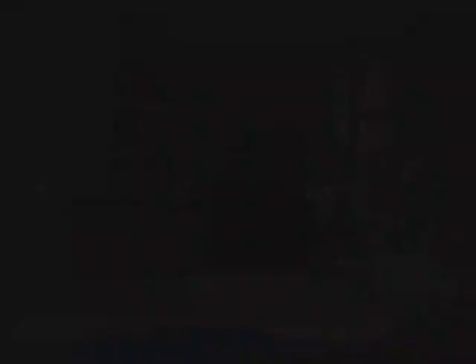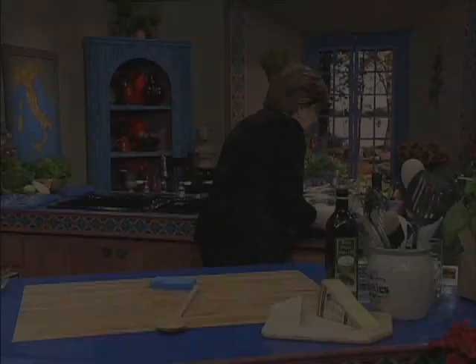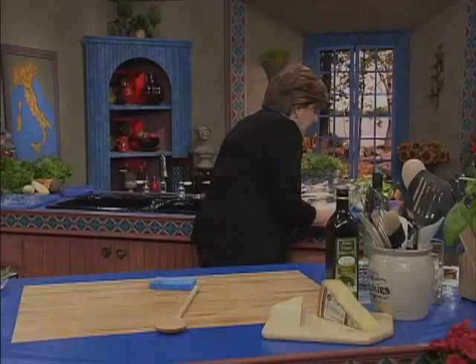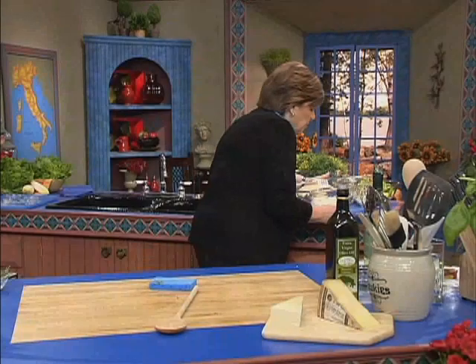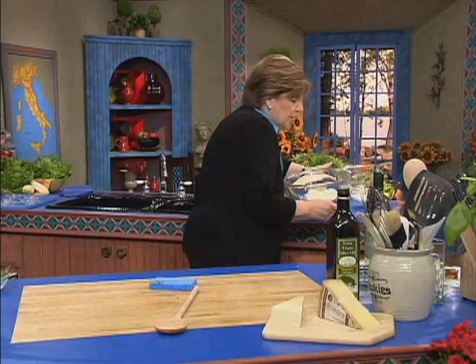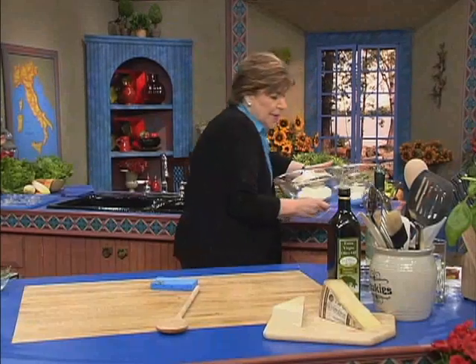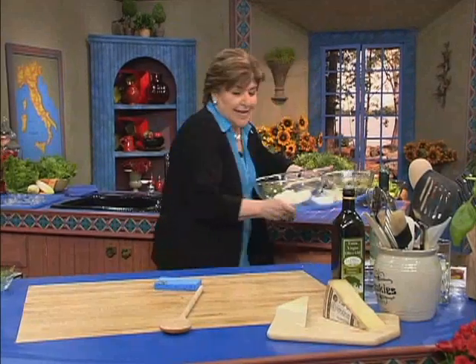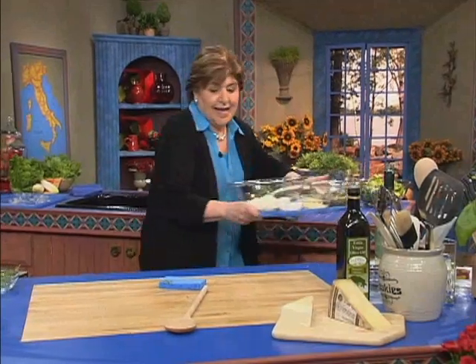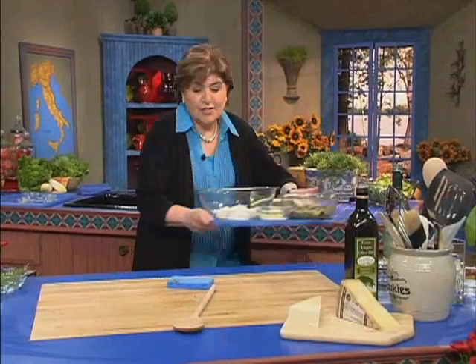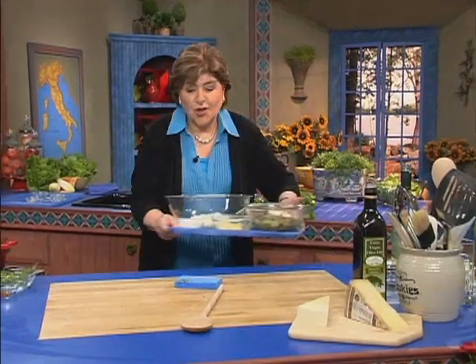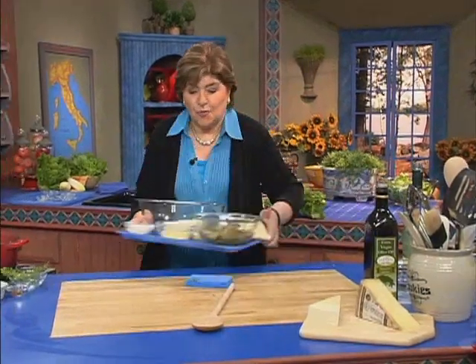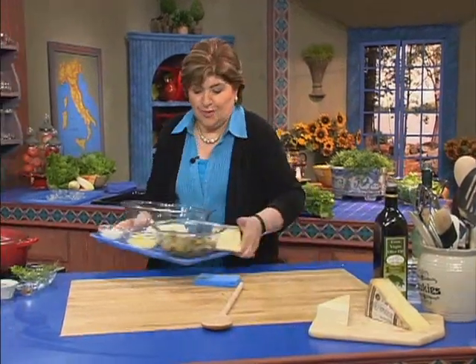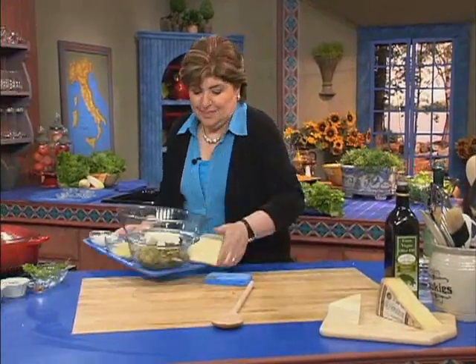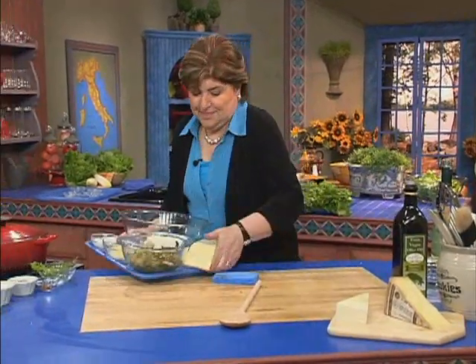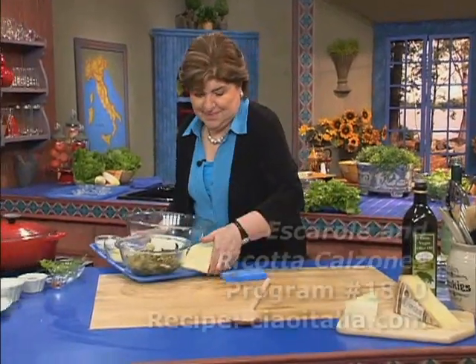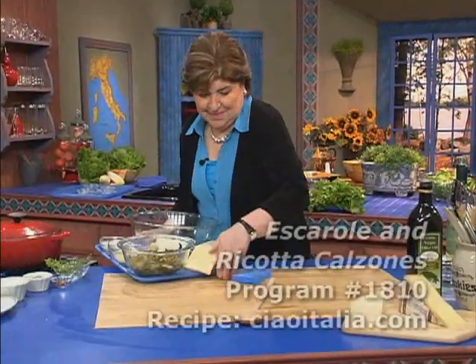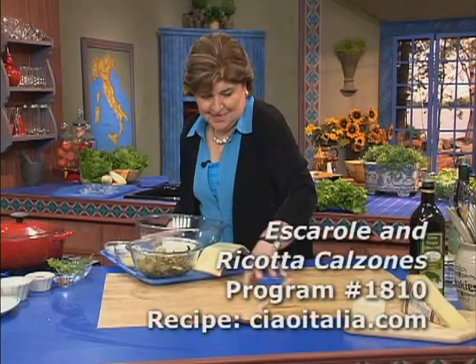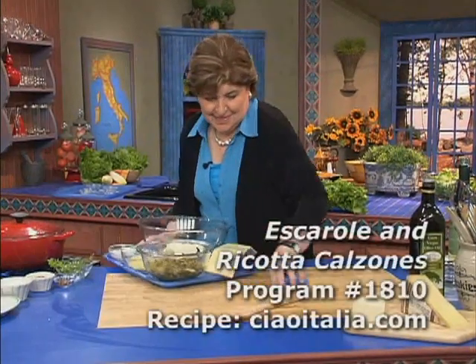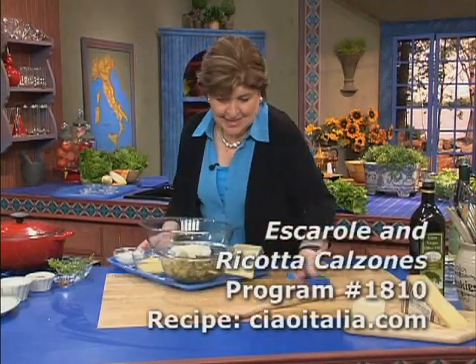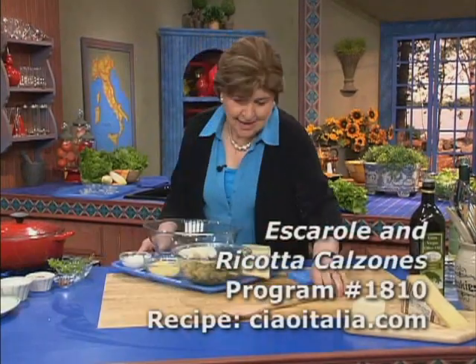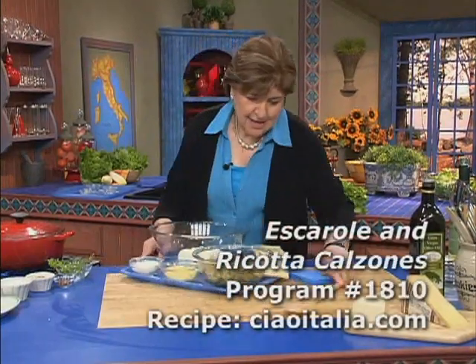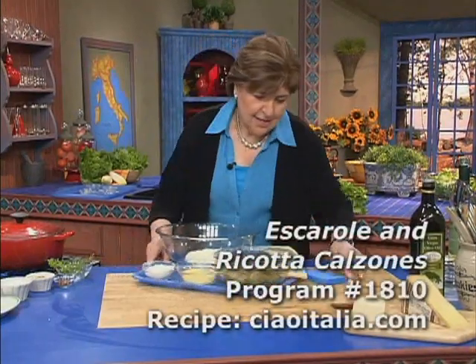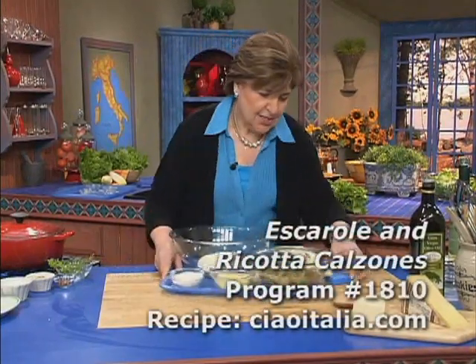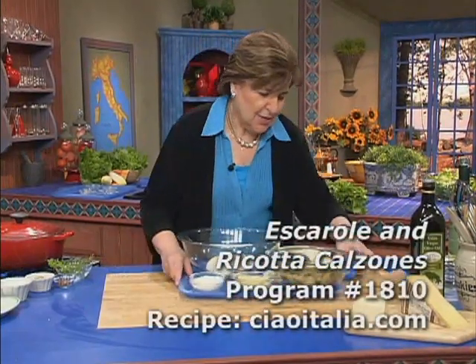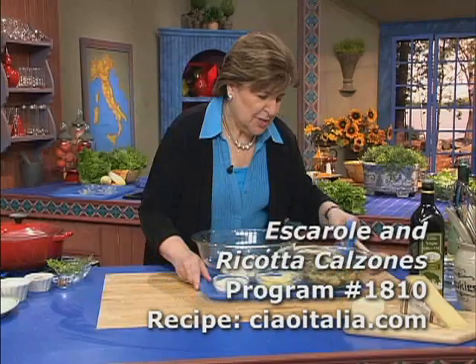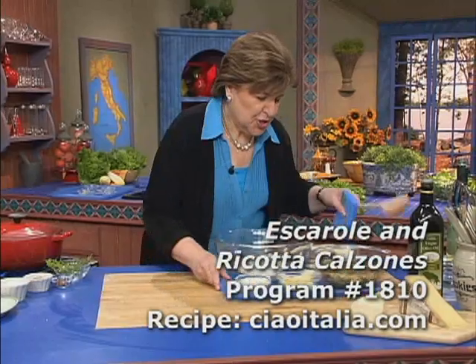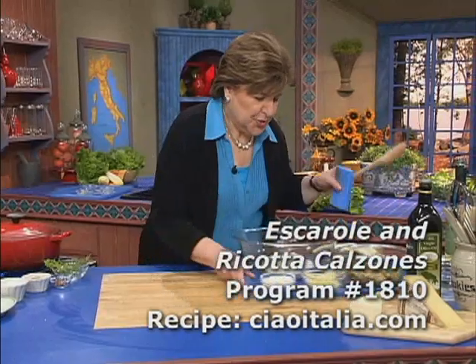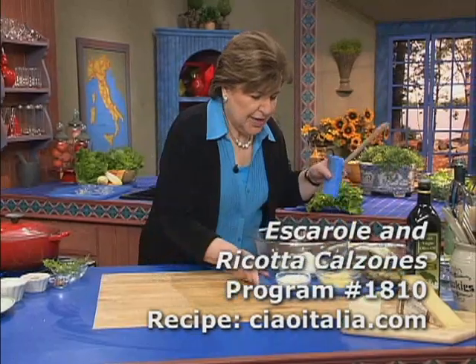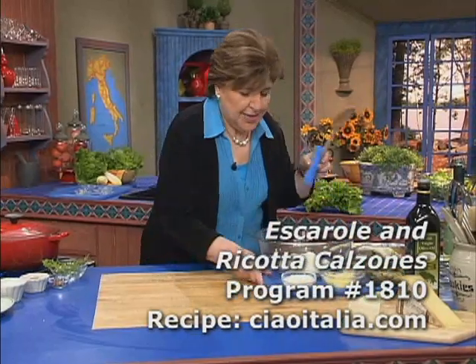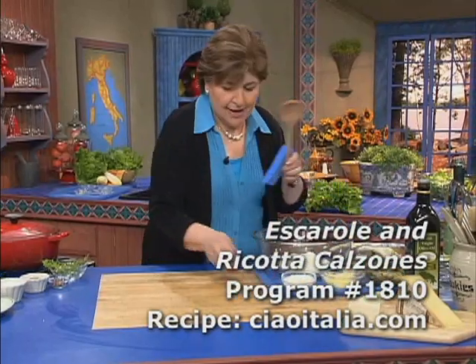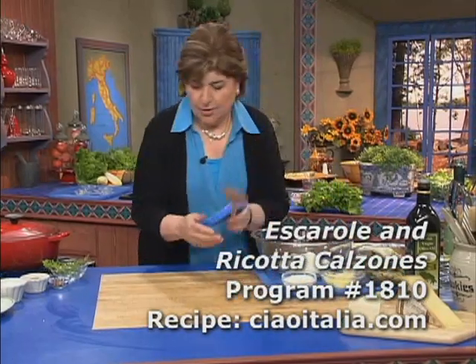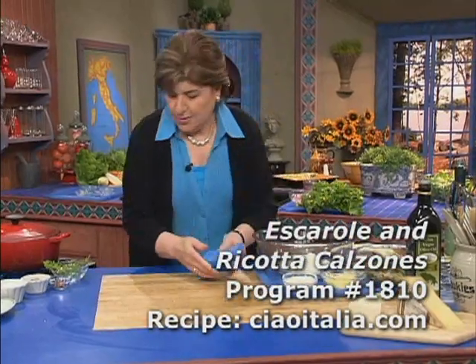We're going to make a calzone. Let me show you how that goes.